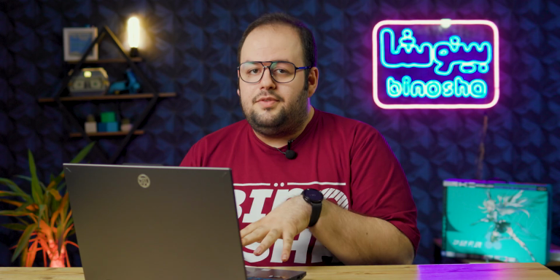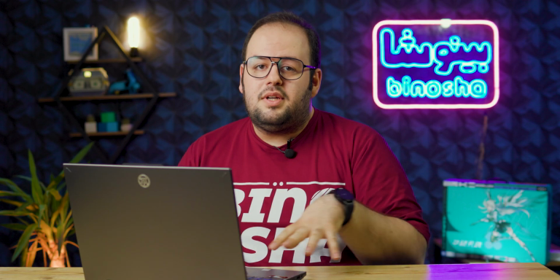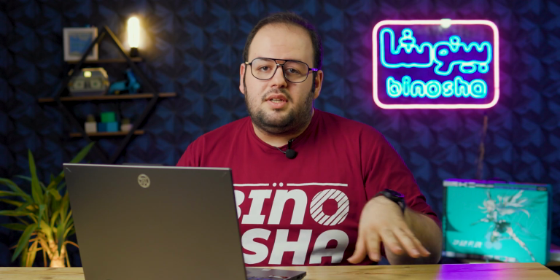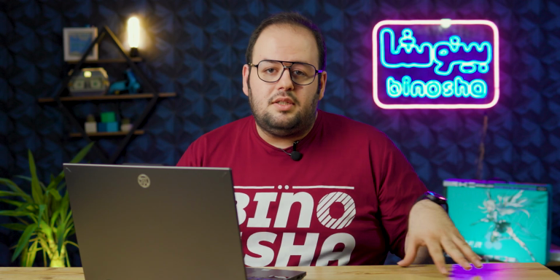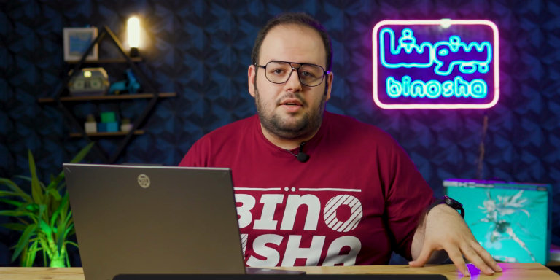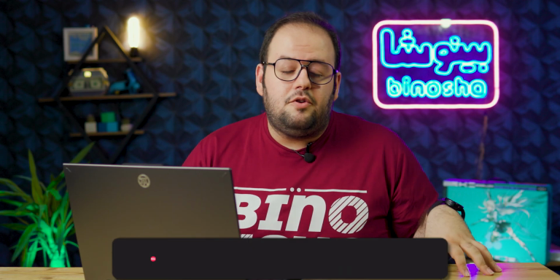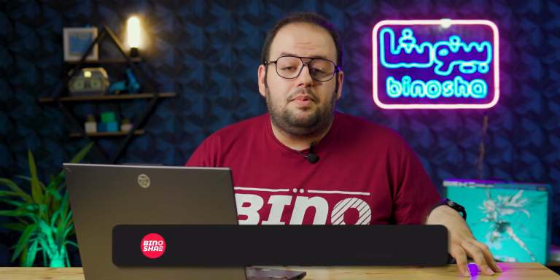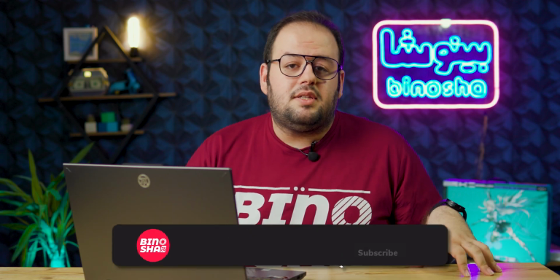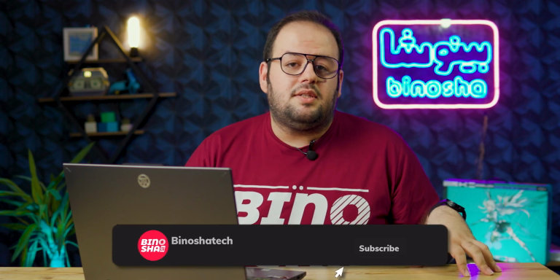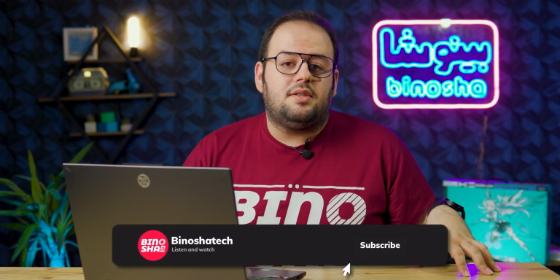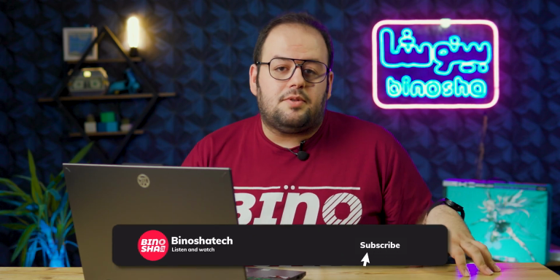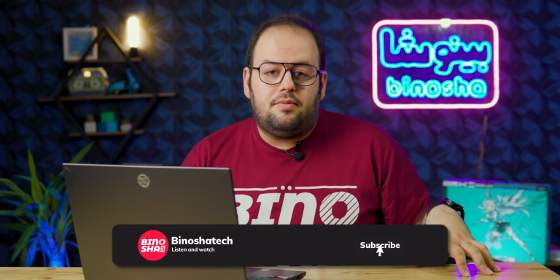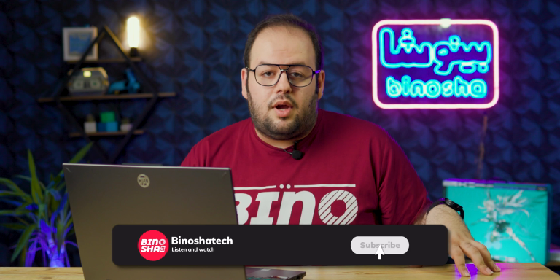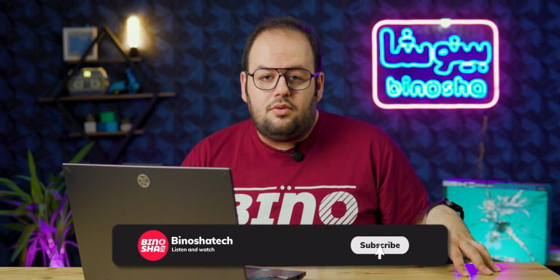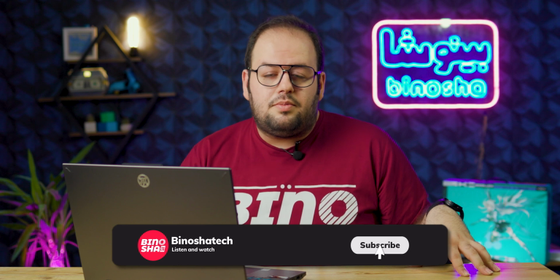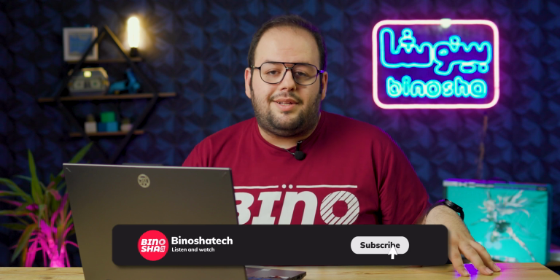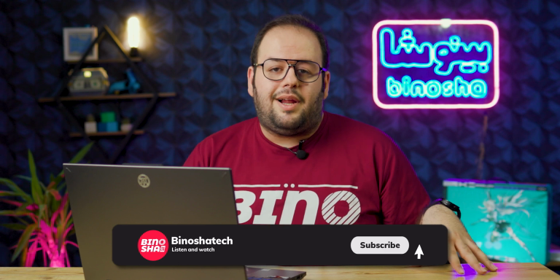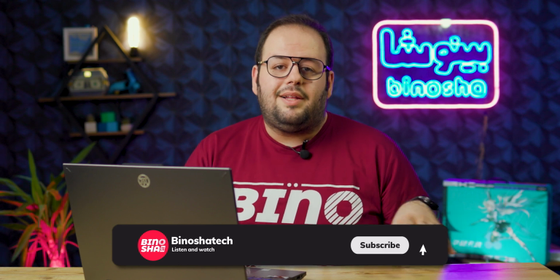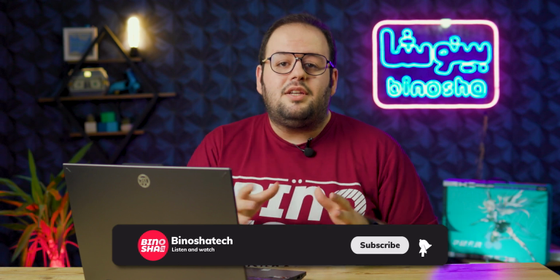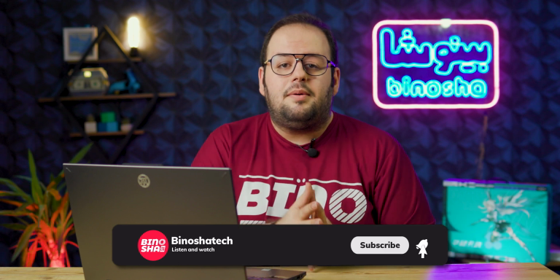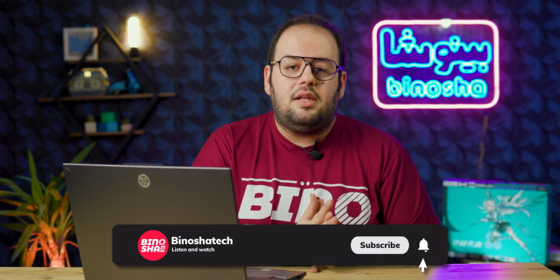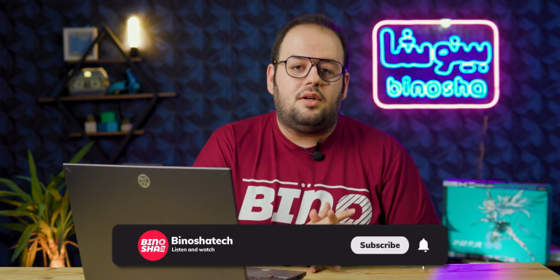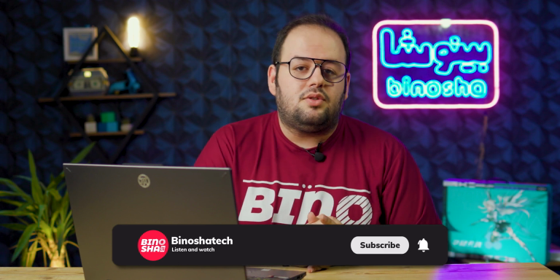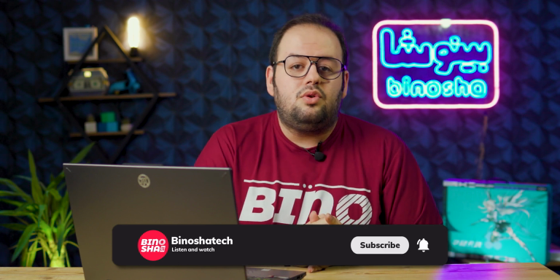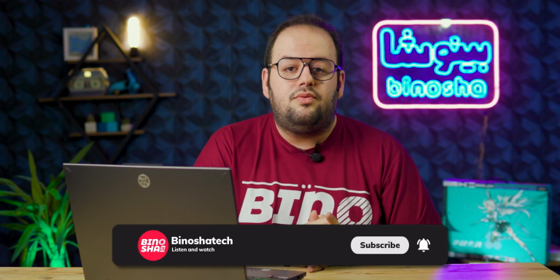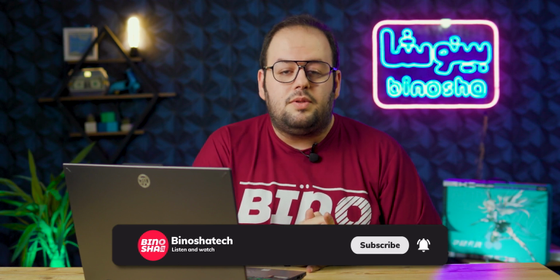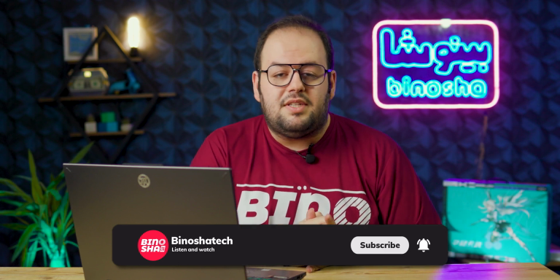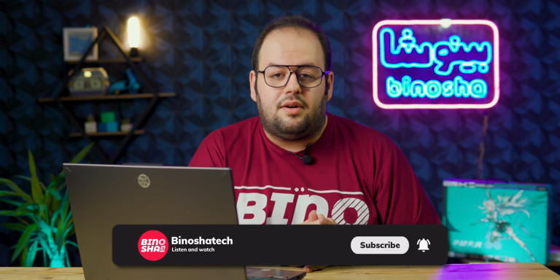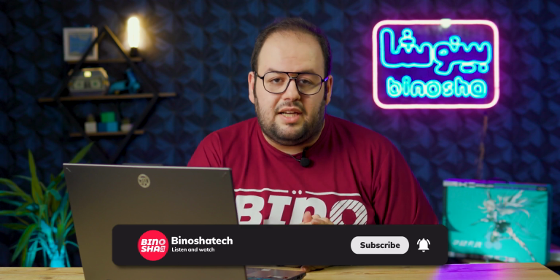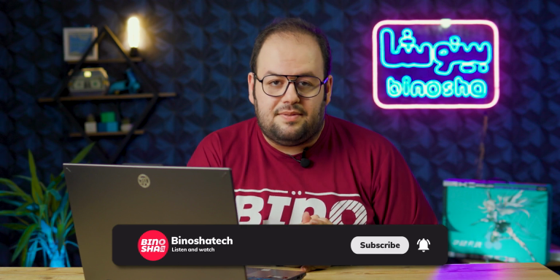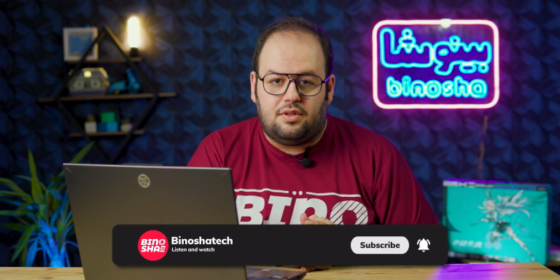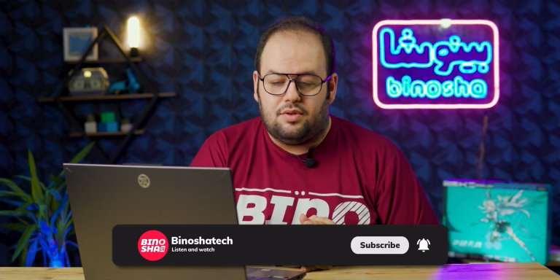Before starting the review, please consider subscribing to our YouTube channel and ring the bell icon so you won't miss our next videos.